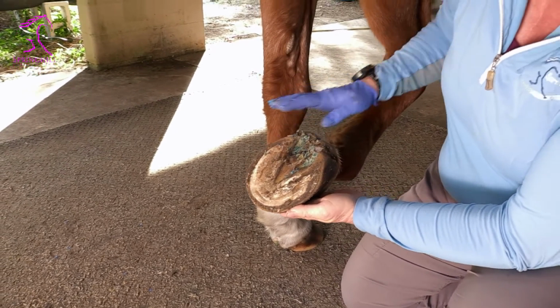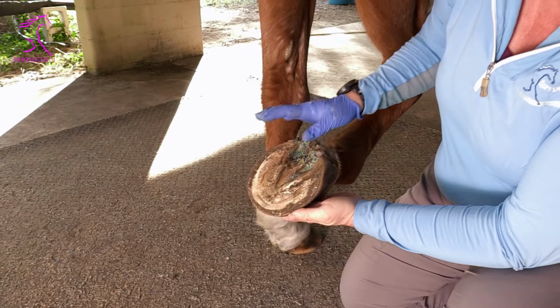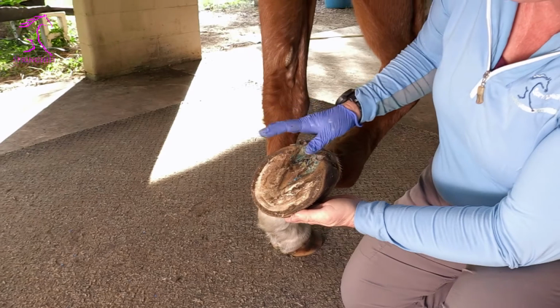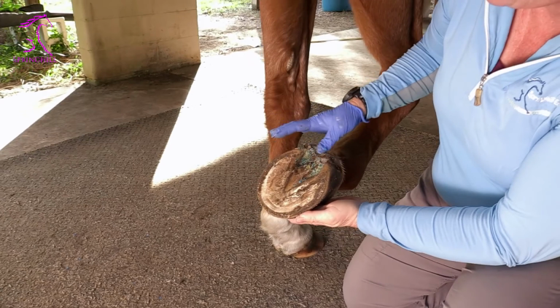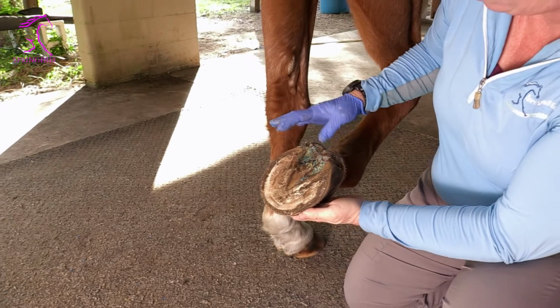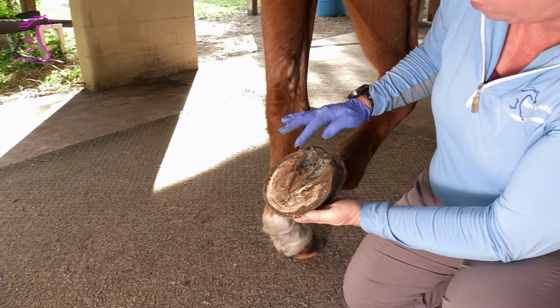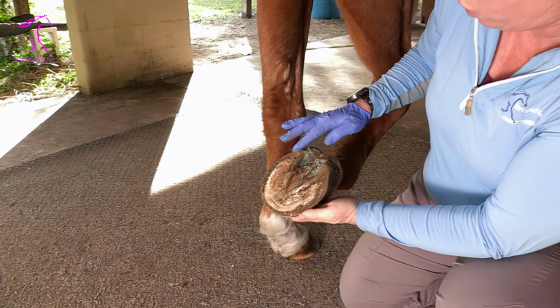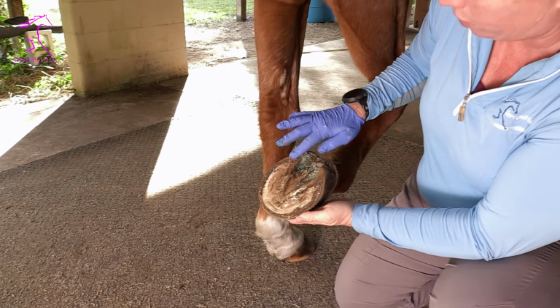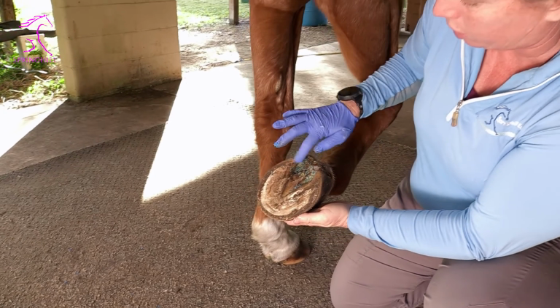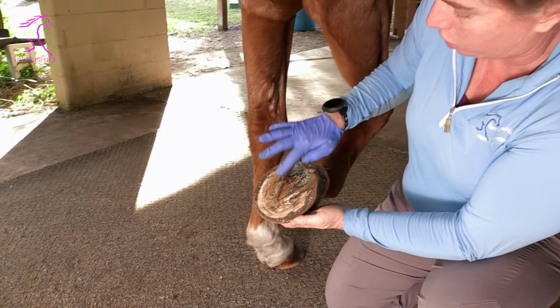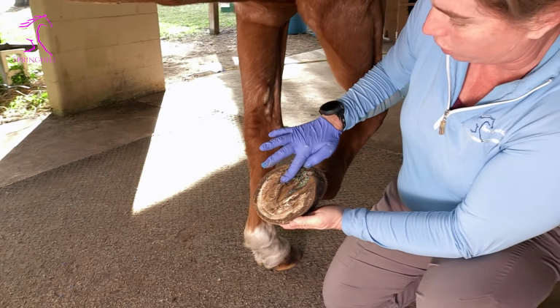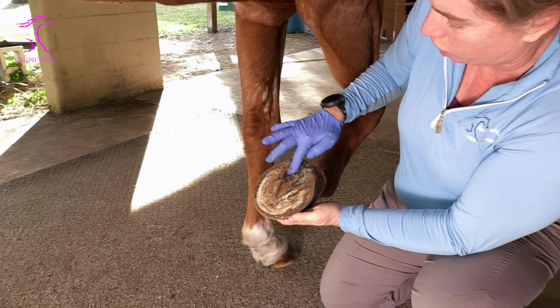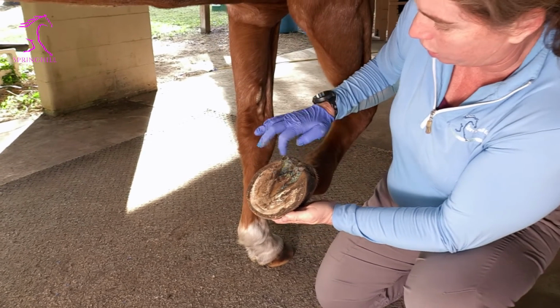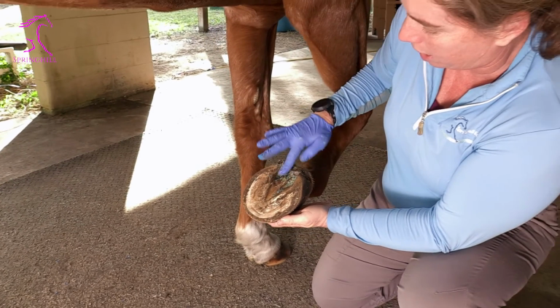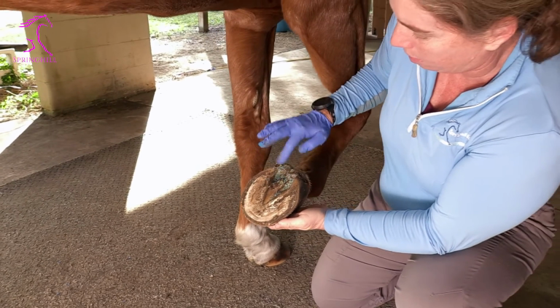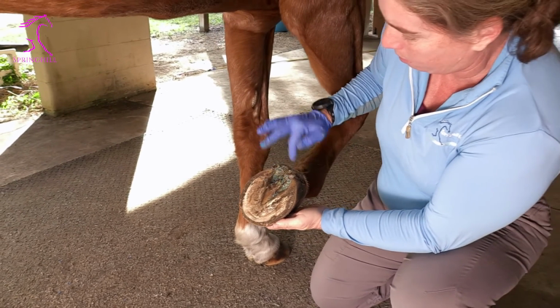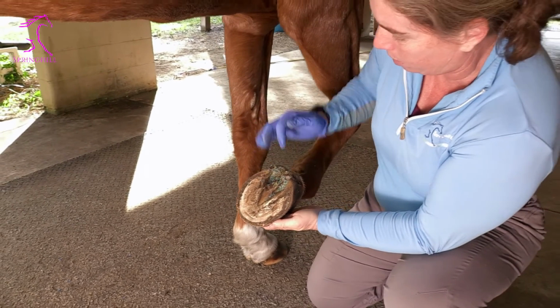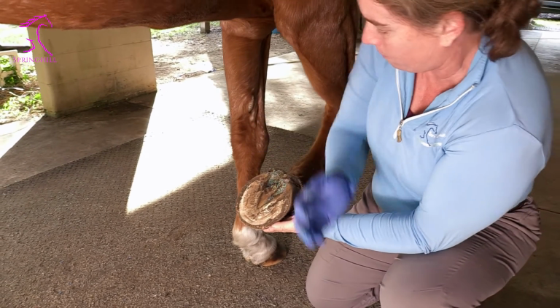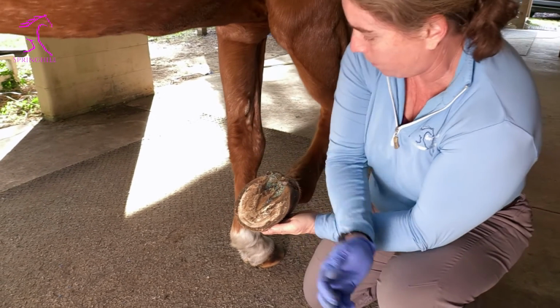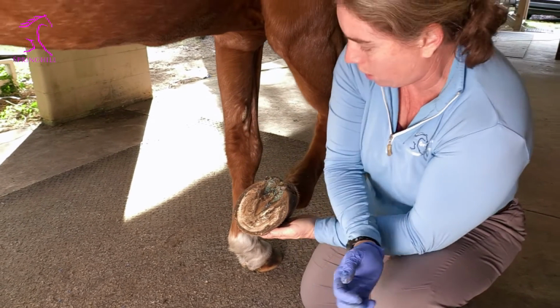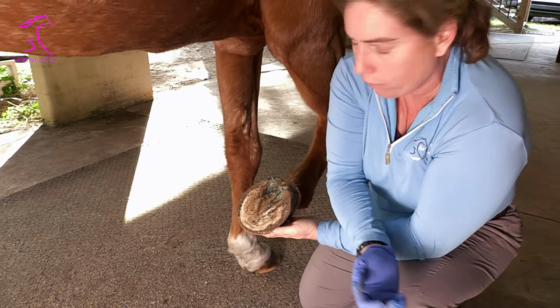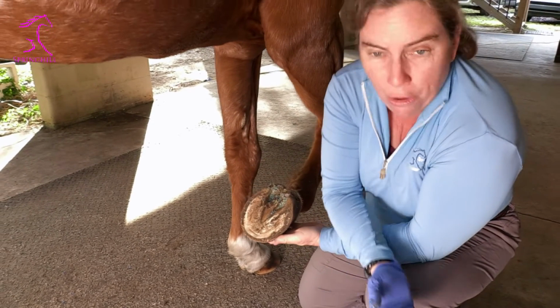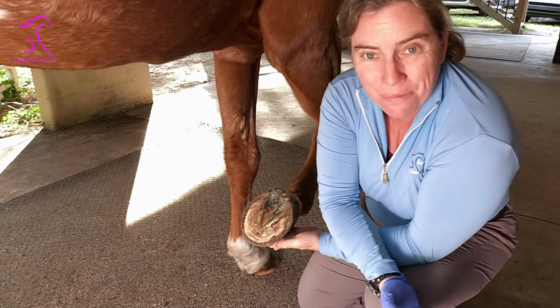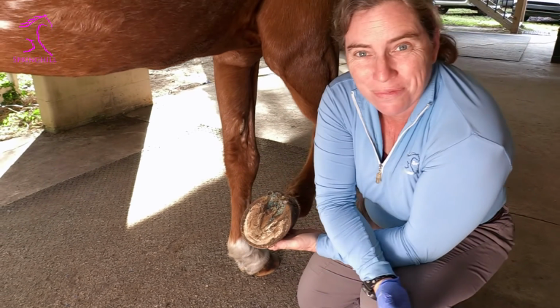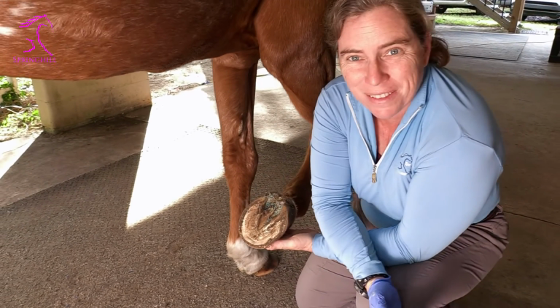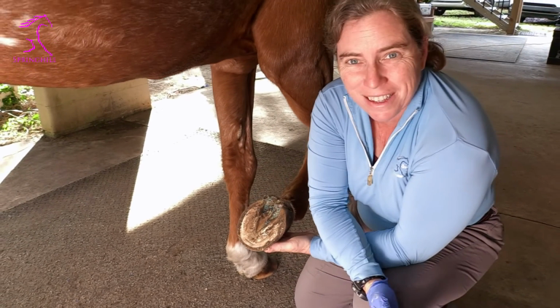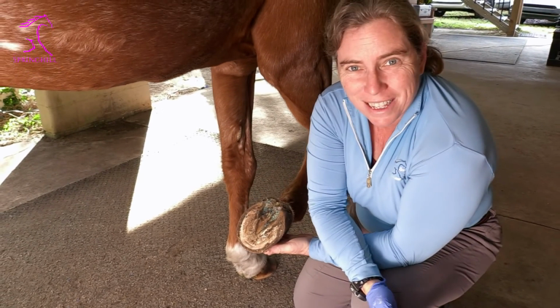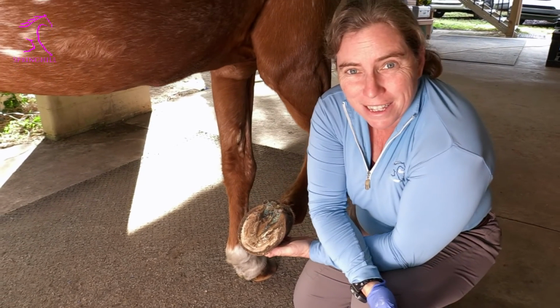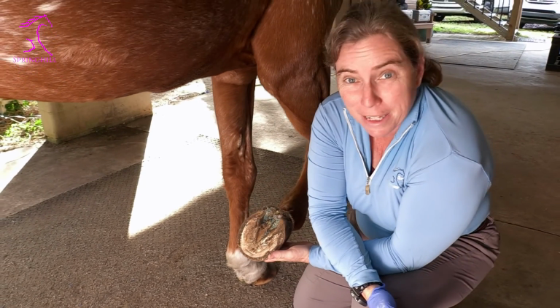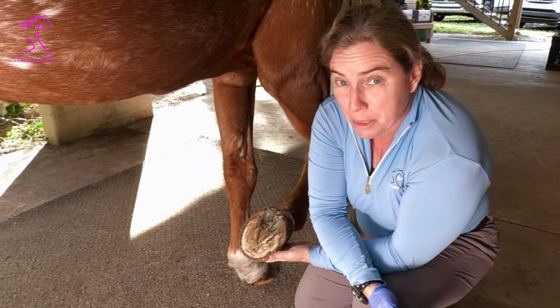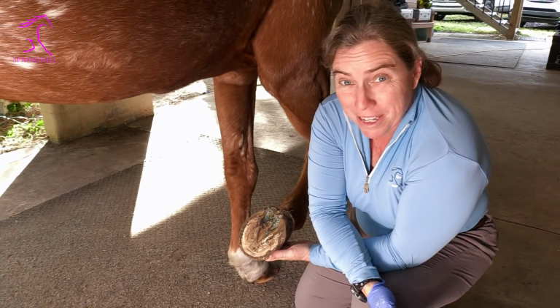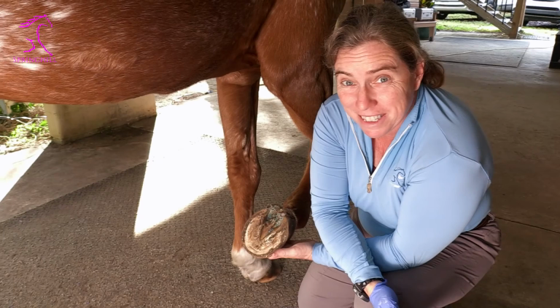Weather conditions can certainly change that, but off we go. Easy peasy.